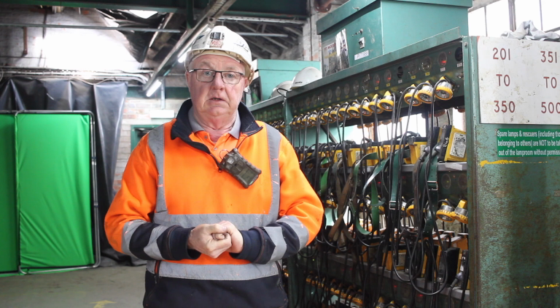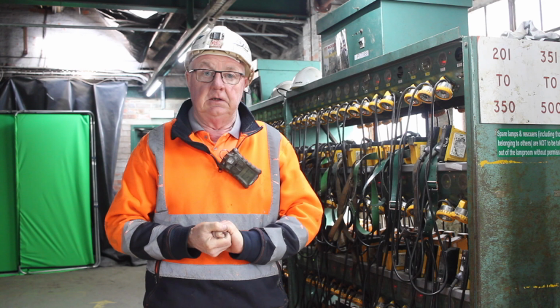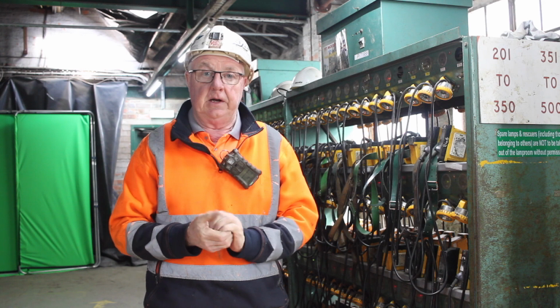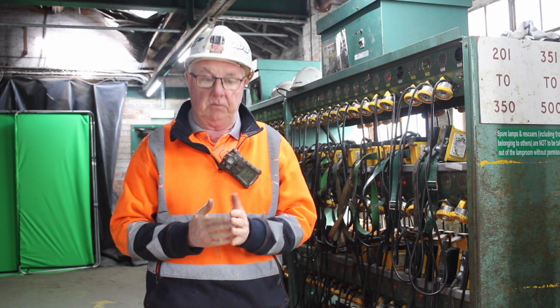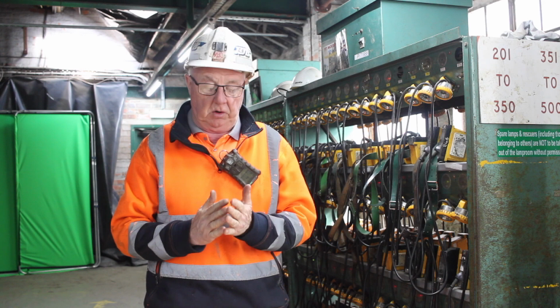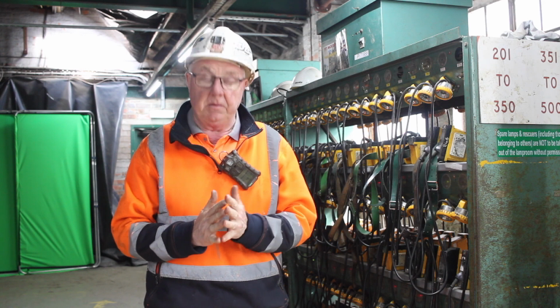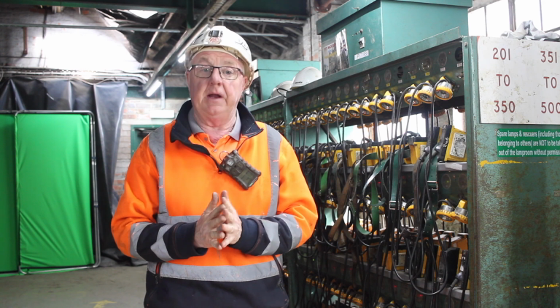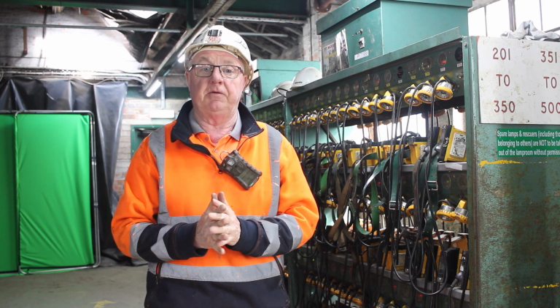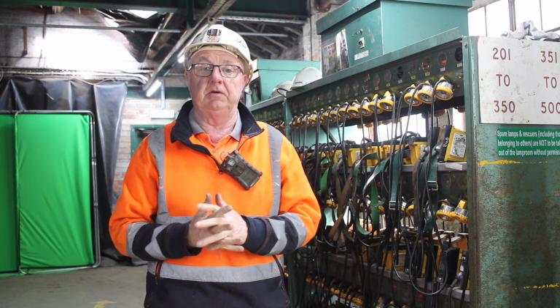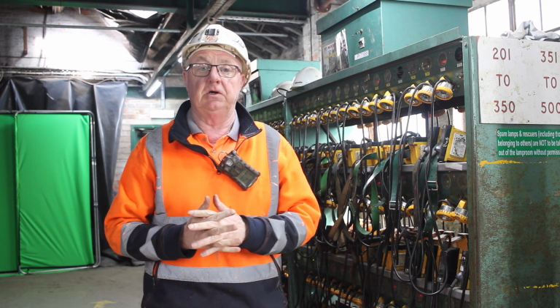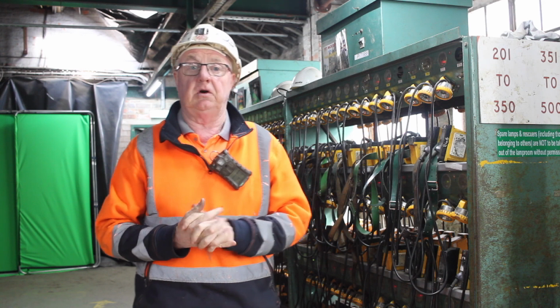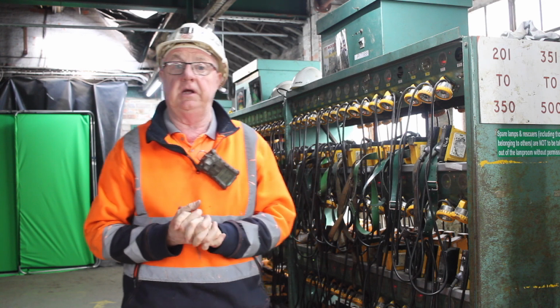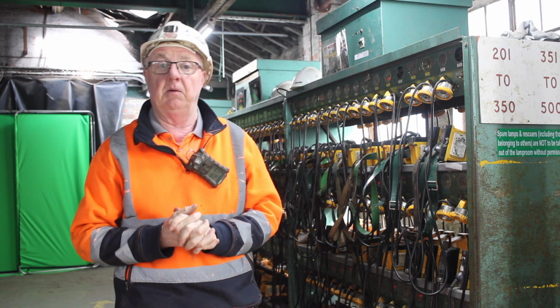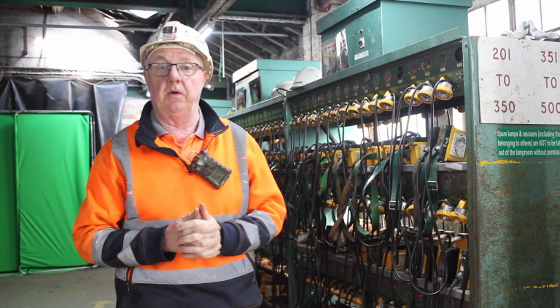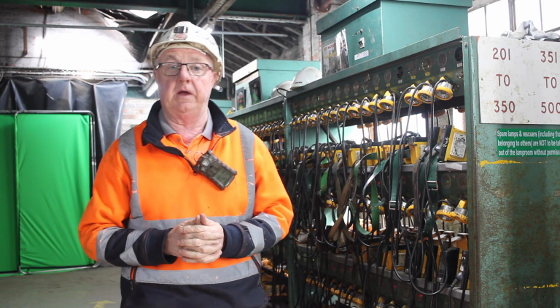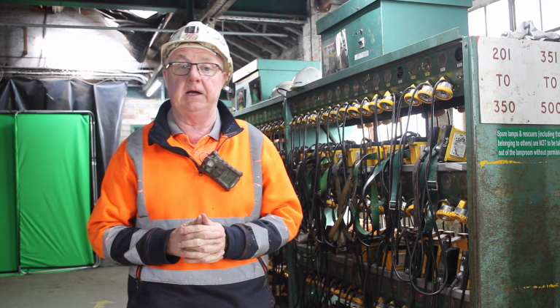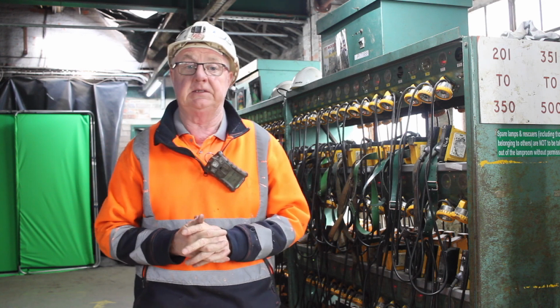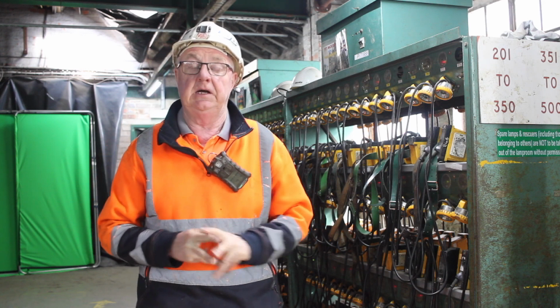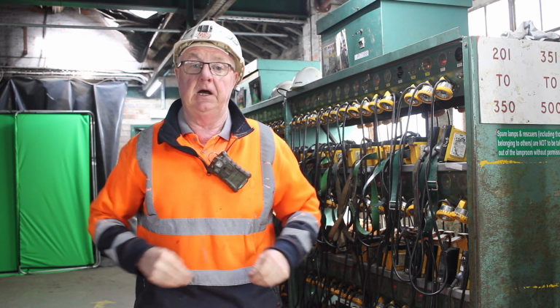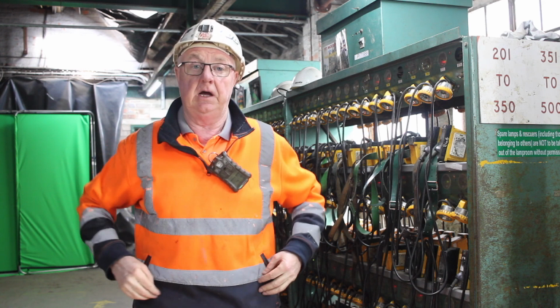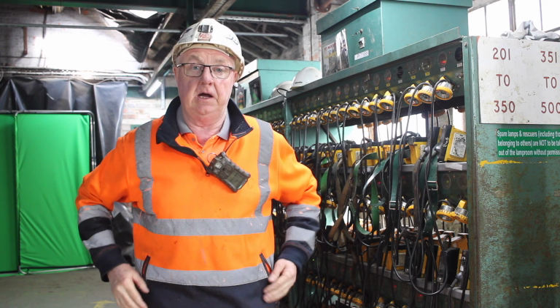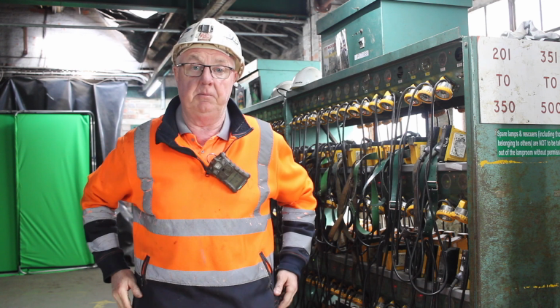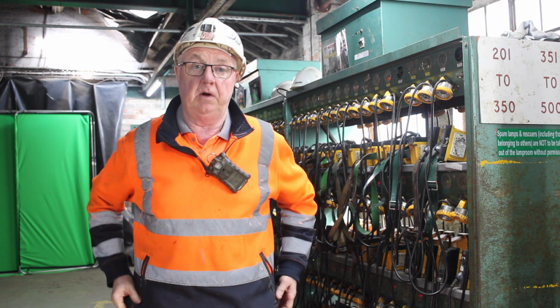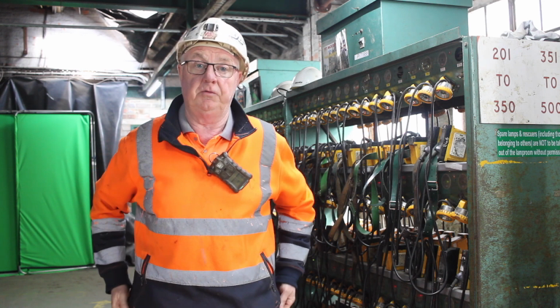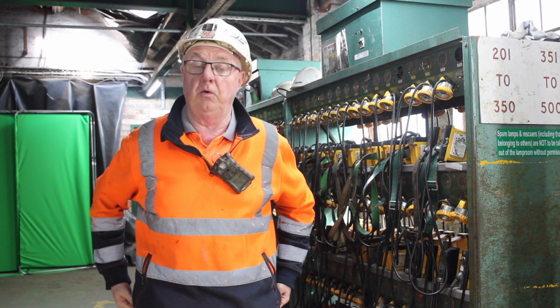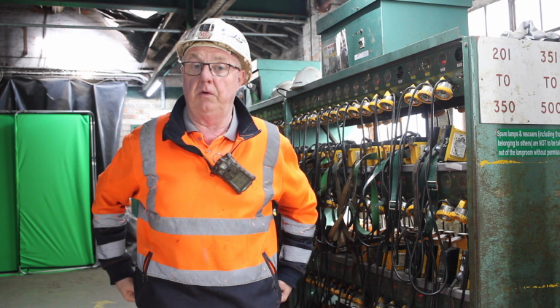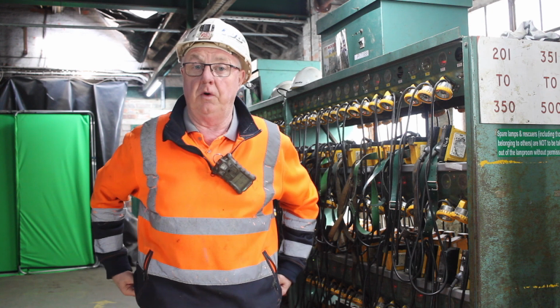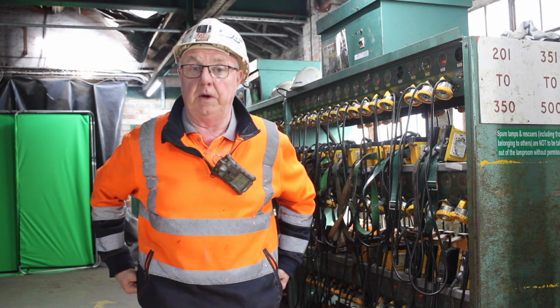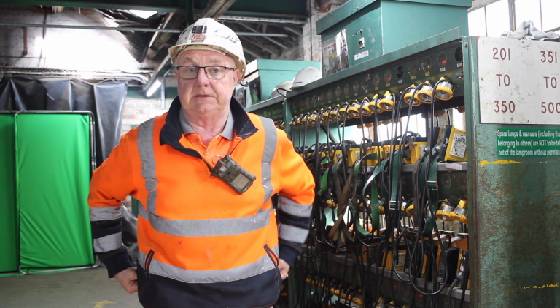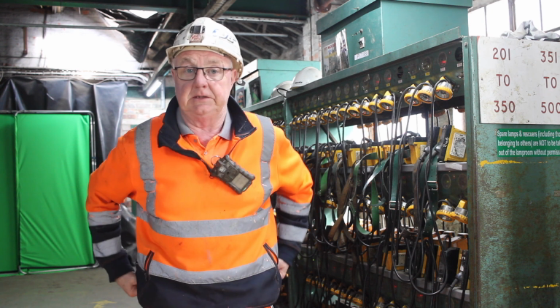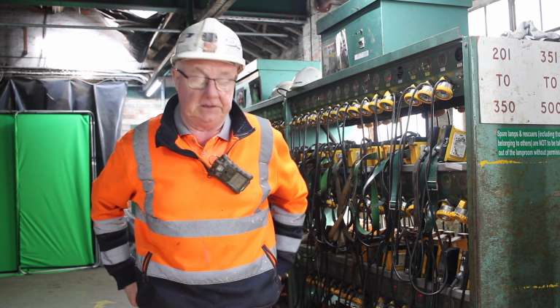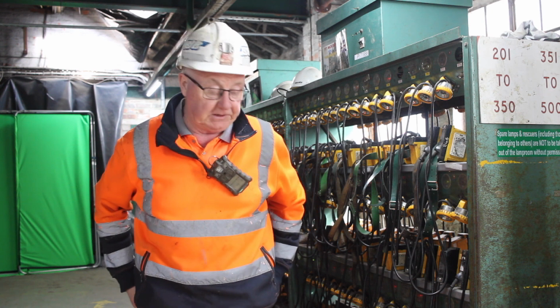Good morning. My name is Trevor Chalkley. I'm one of the guys here, also known as TC.